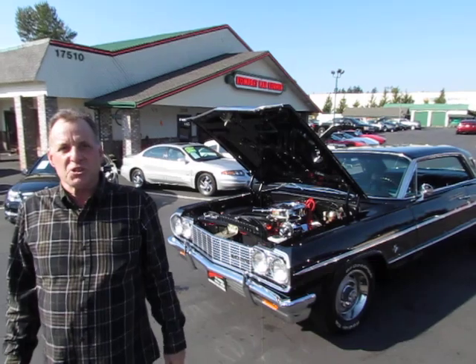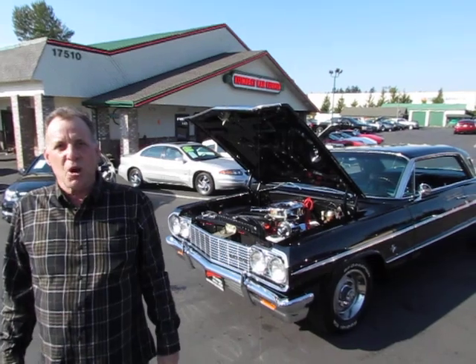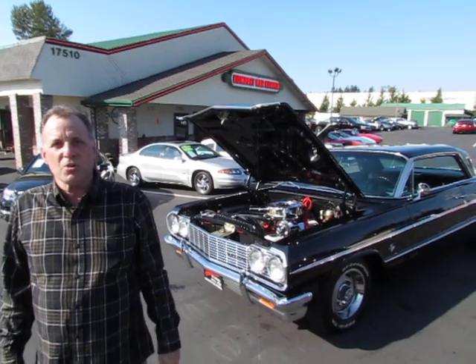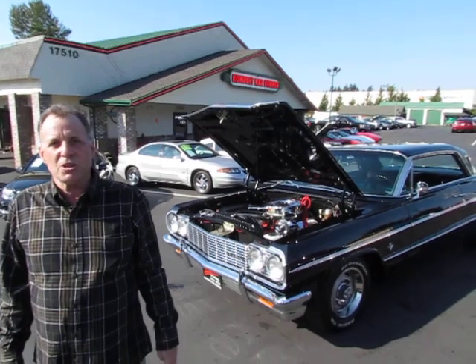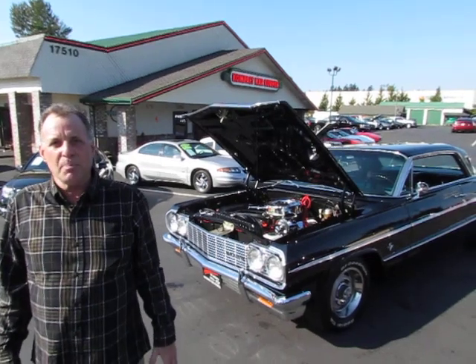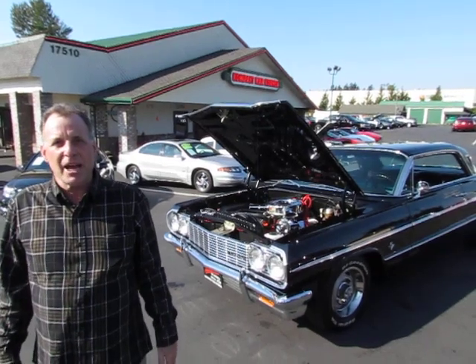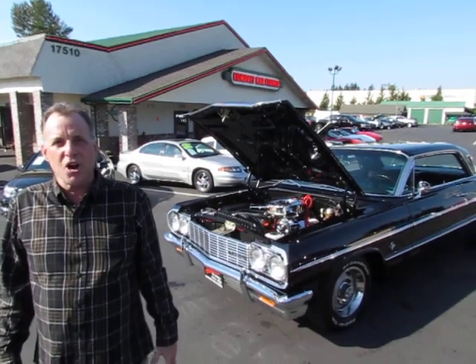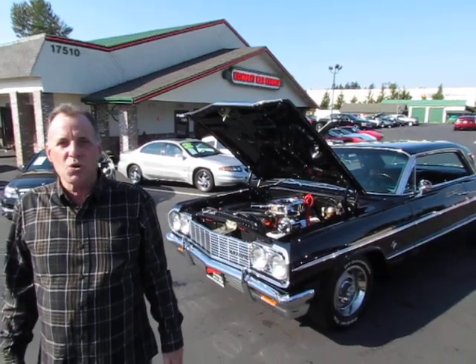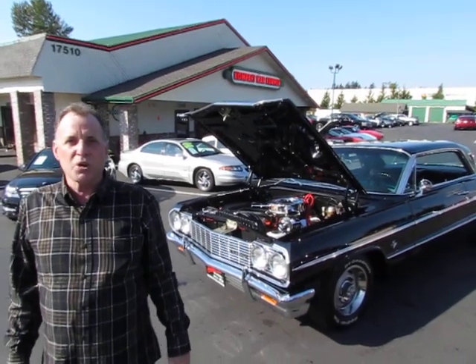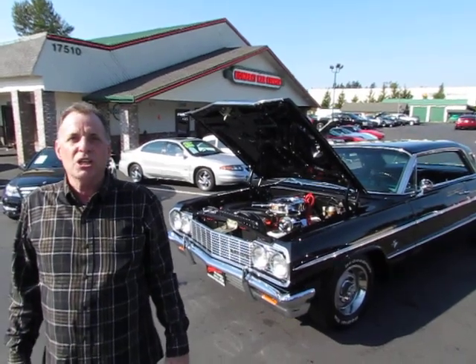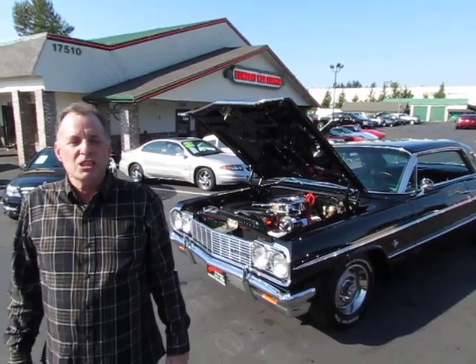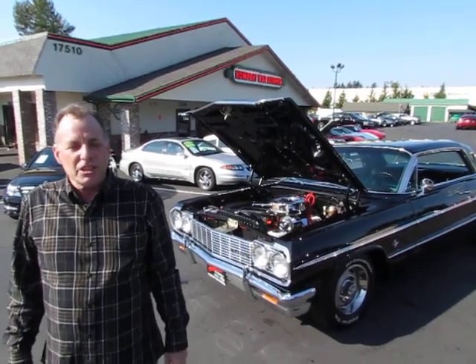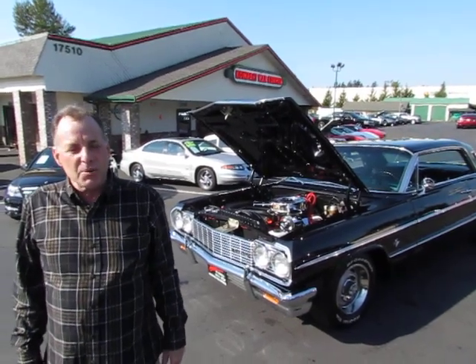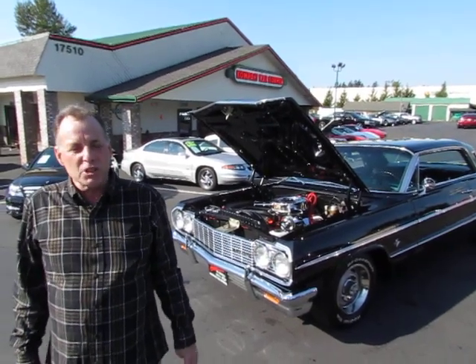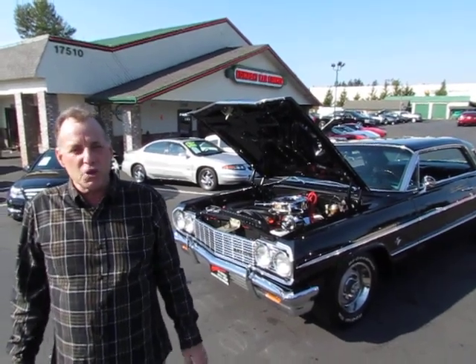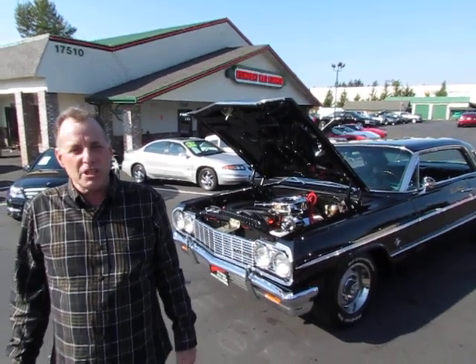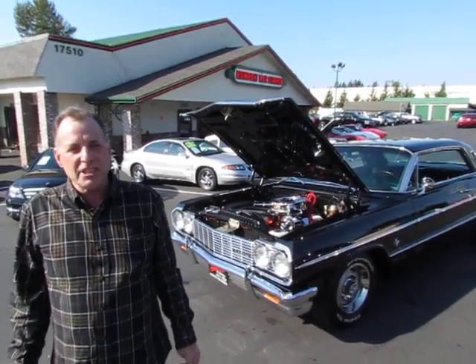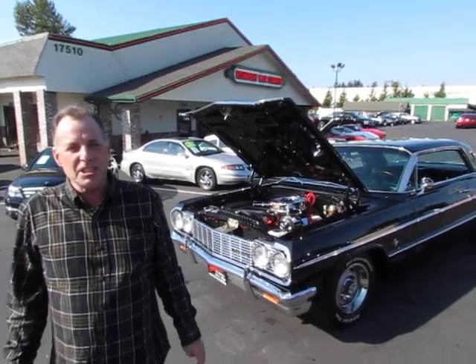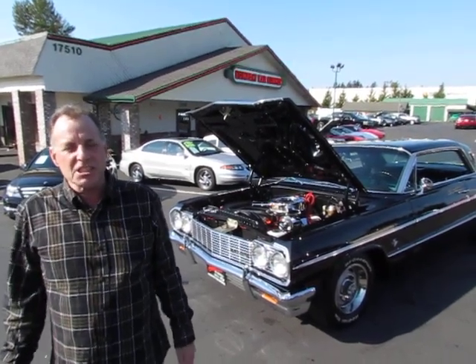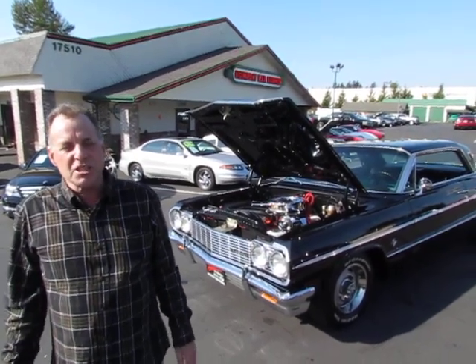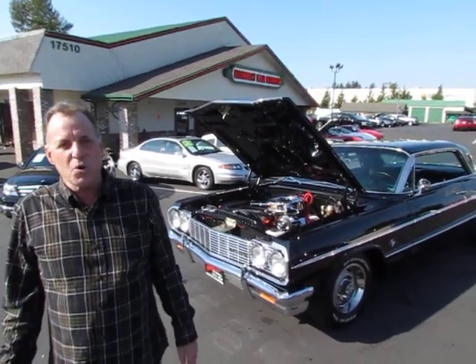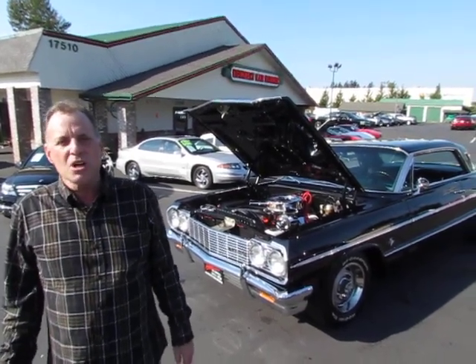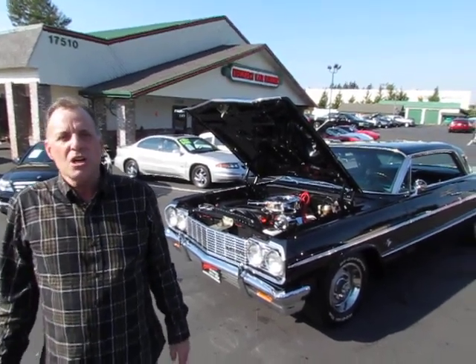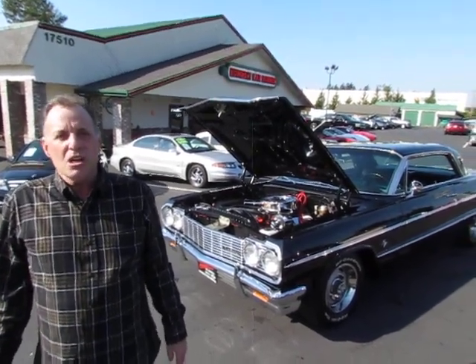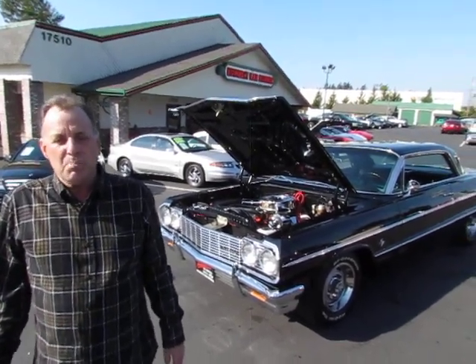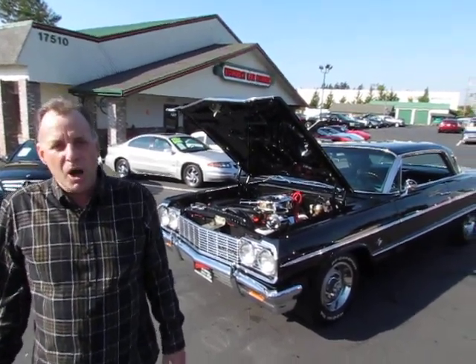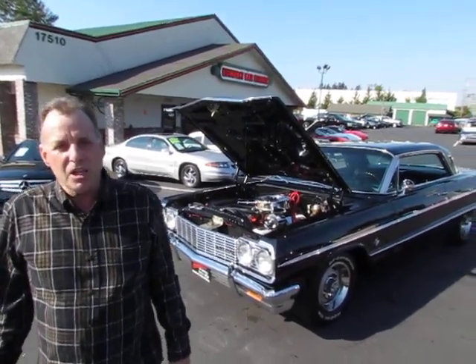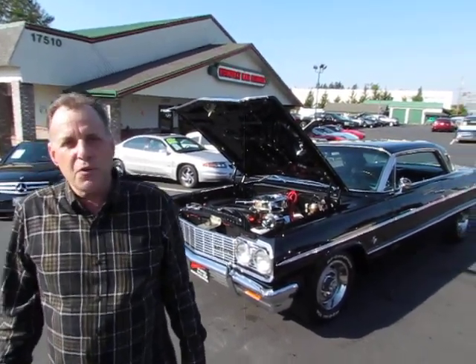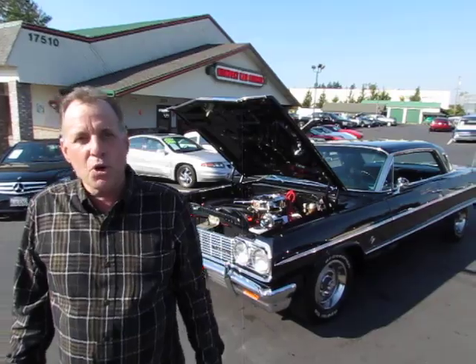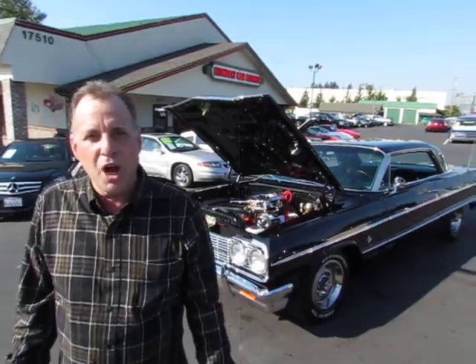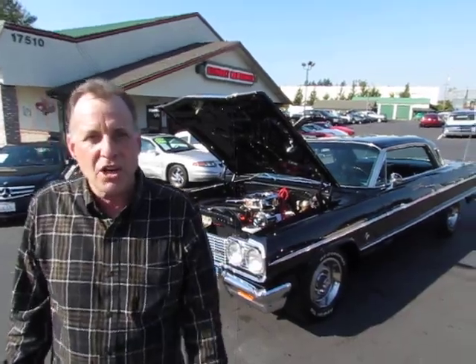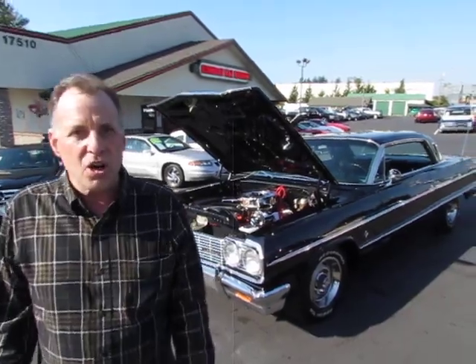This is Mark with Compact Car Corner. Today we're going to show you a 1964 Impala 409 car.